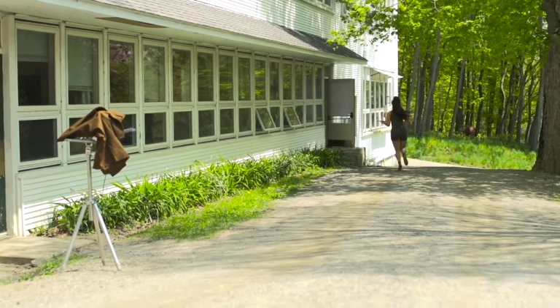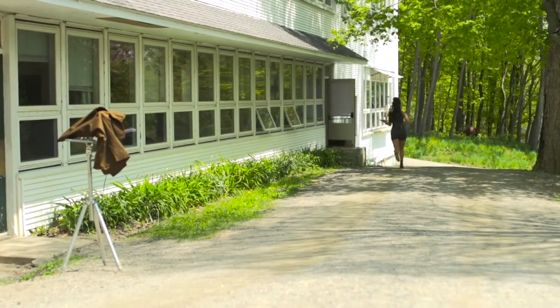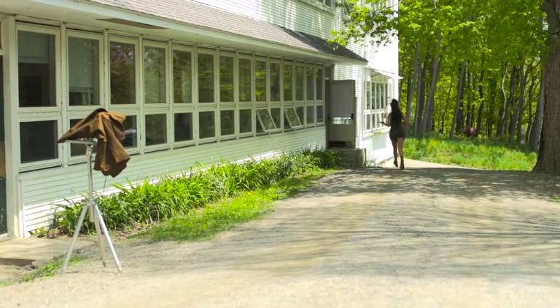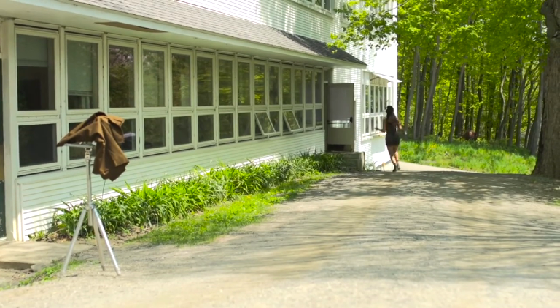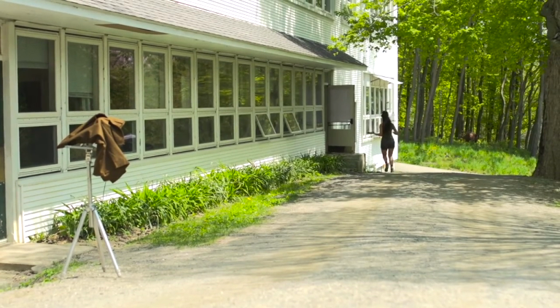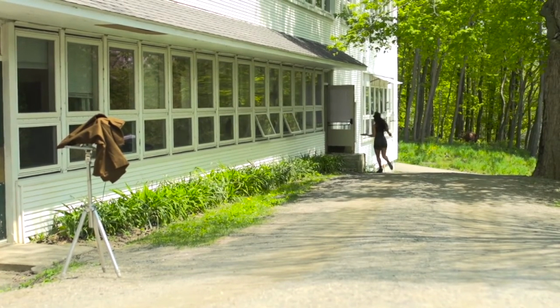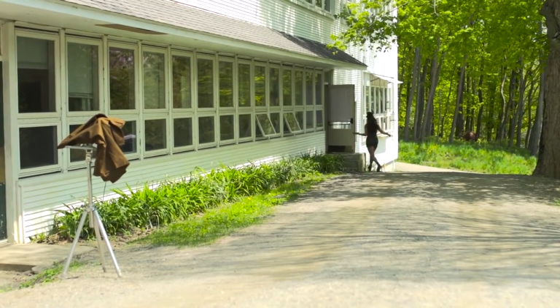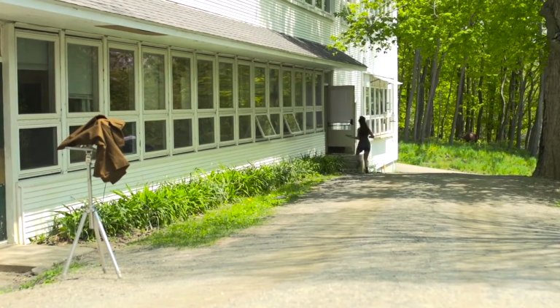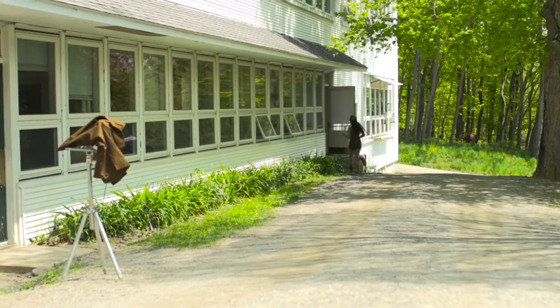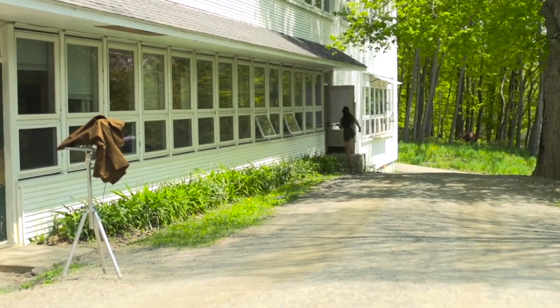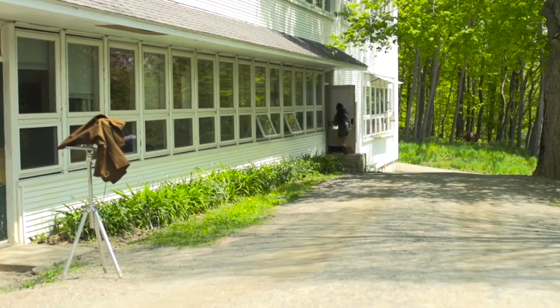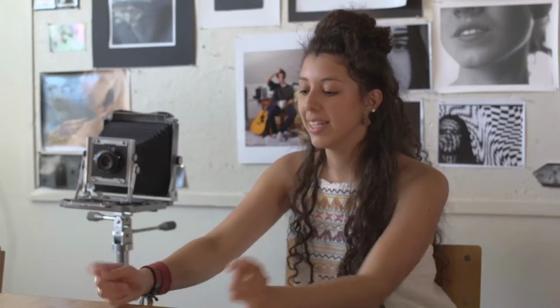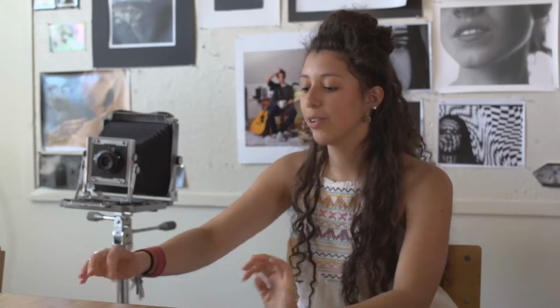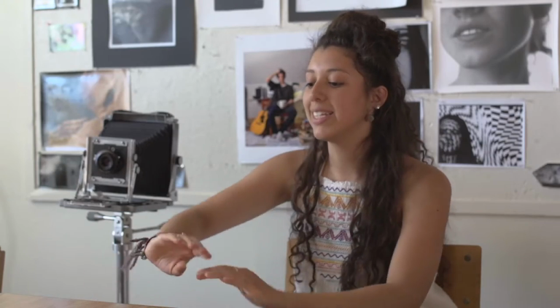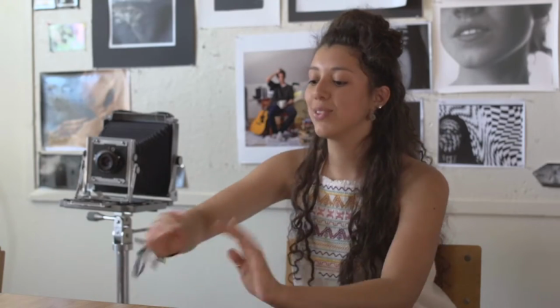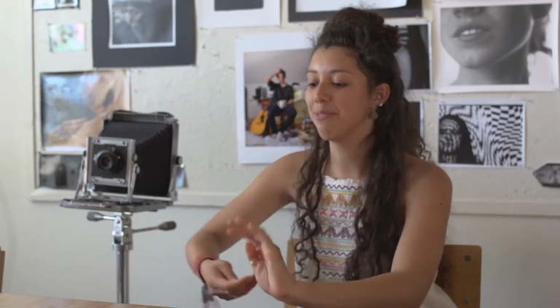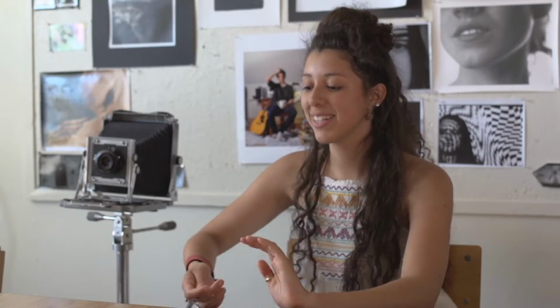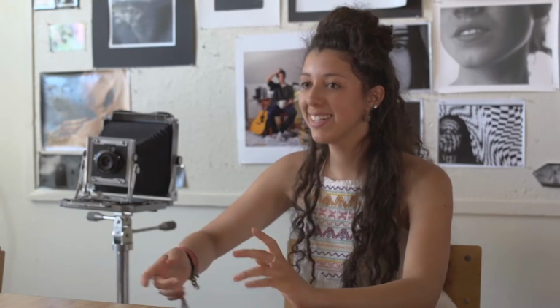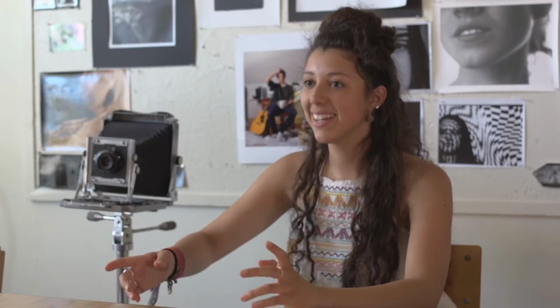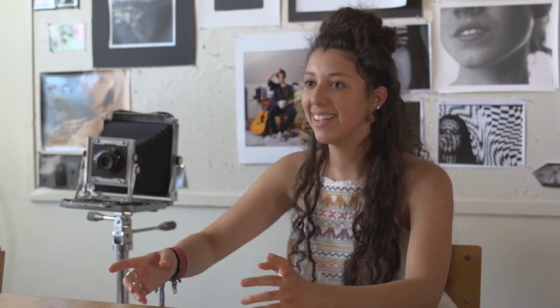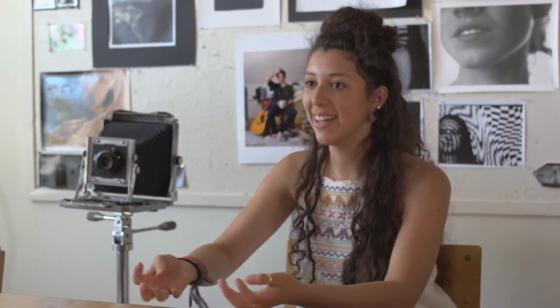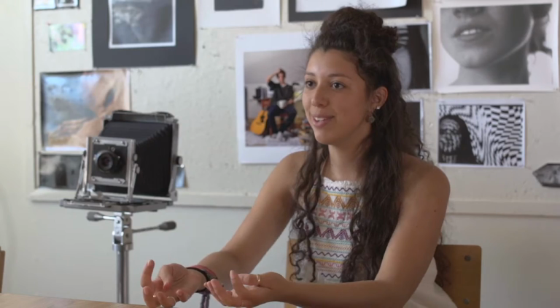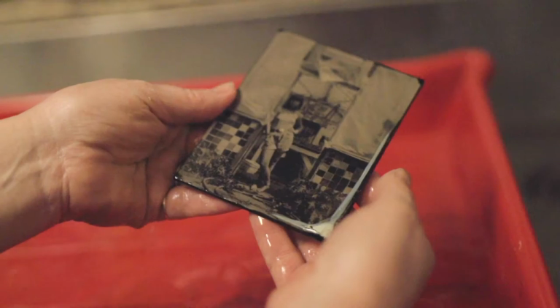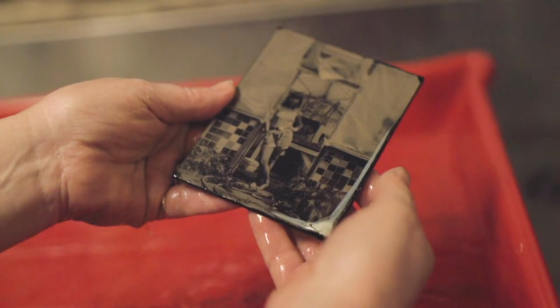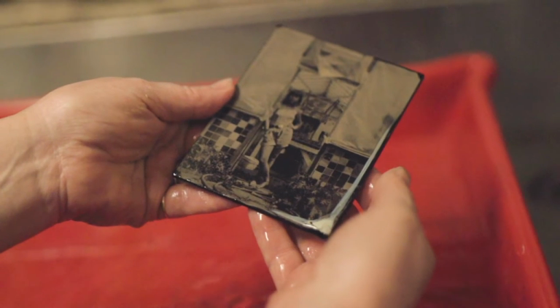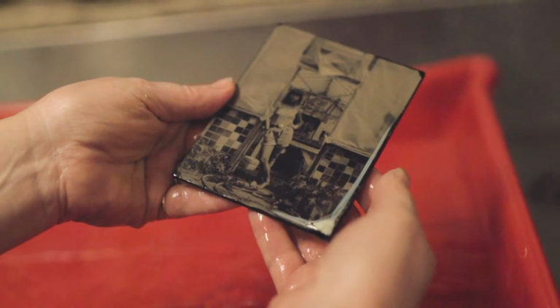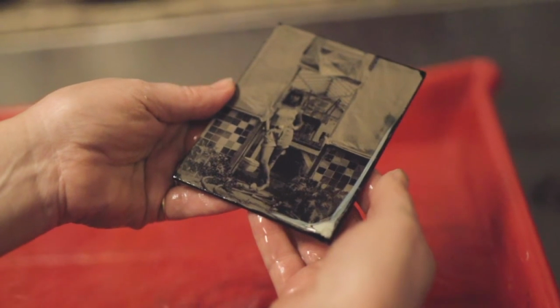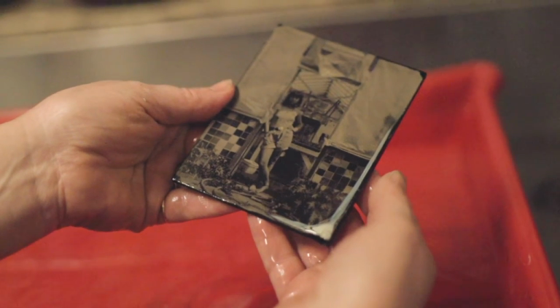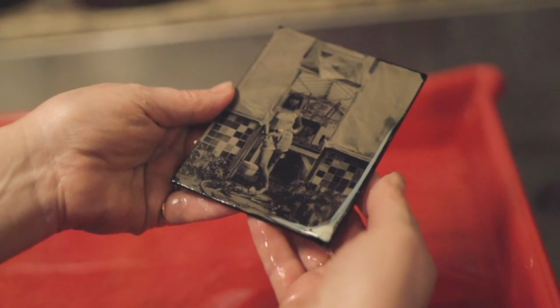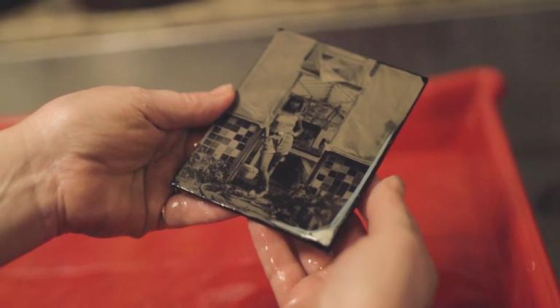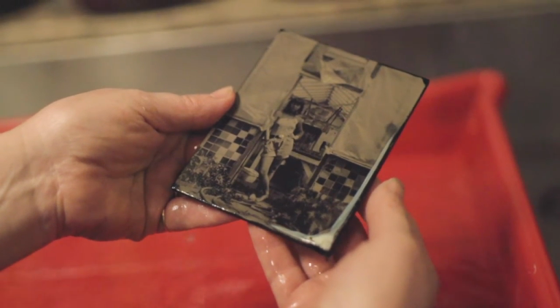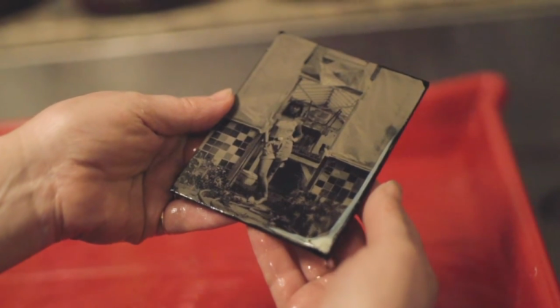It comes up as a negative until you put in the fix. It's like crazy — it just reverses and the image, you just see it come up. It's so crazy.